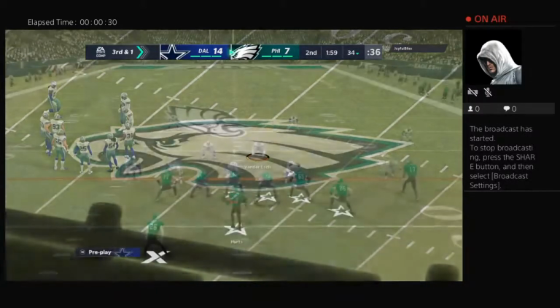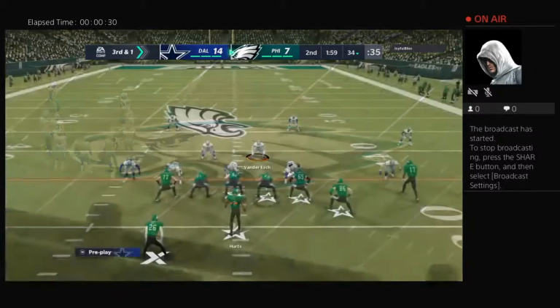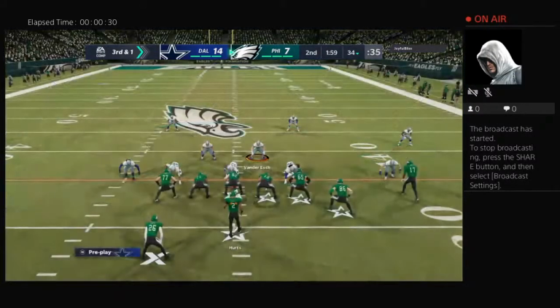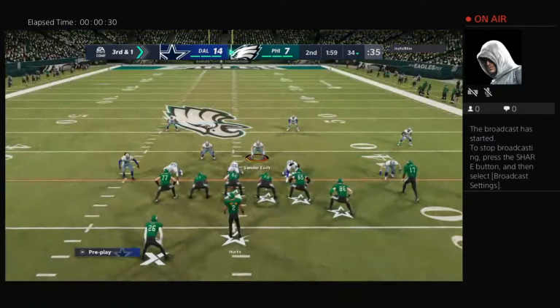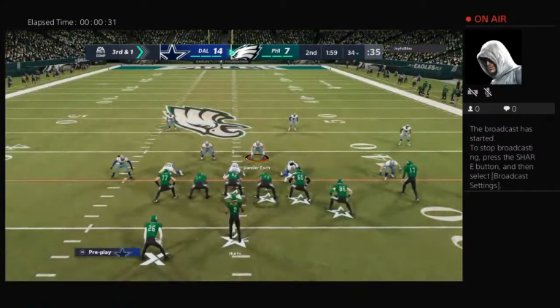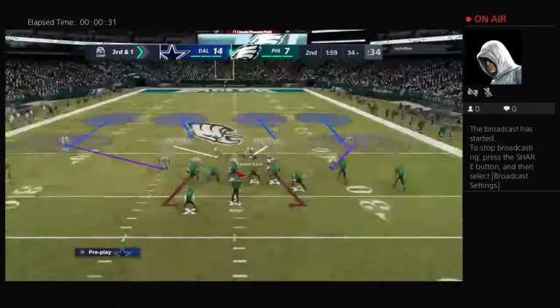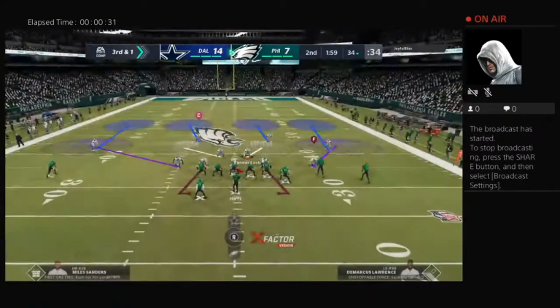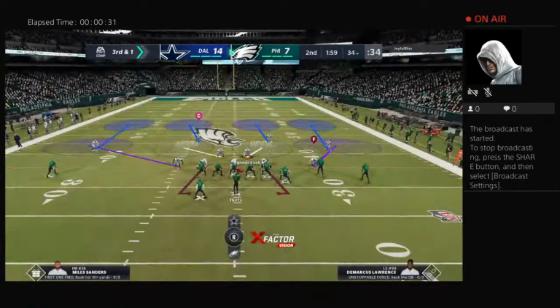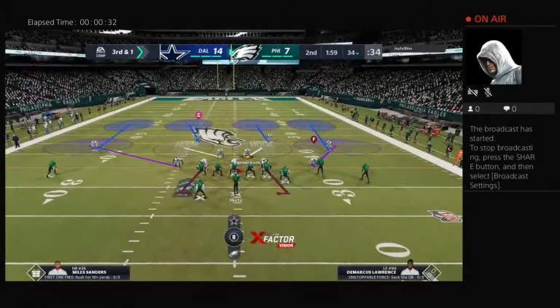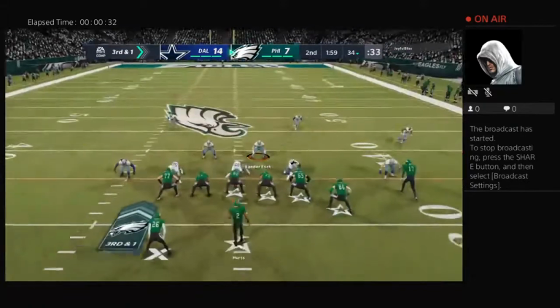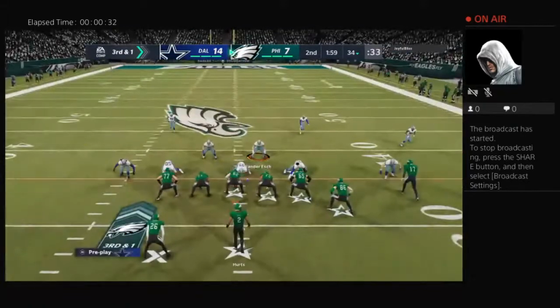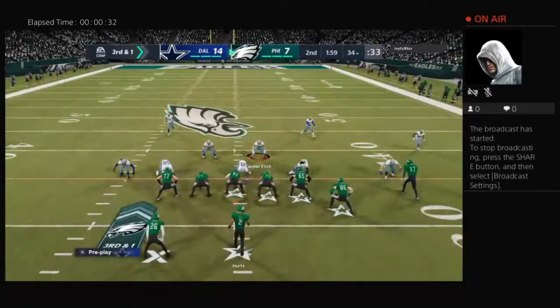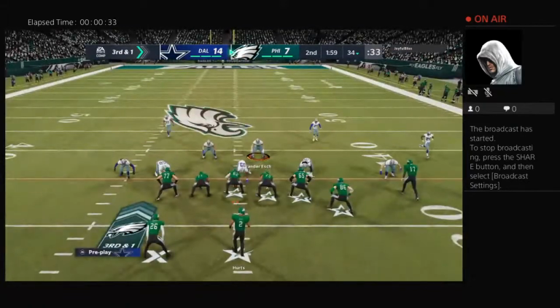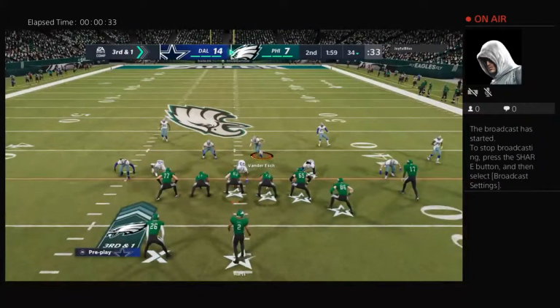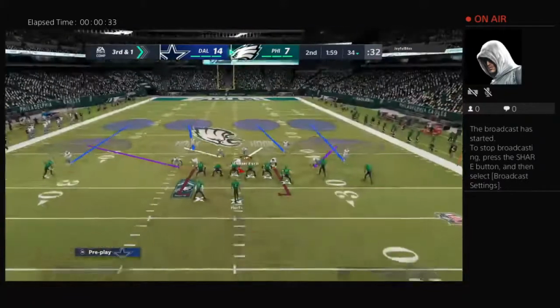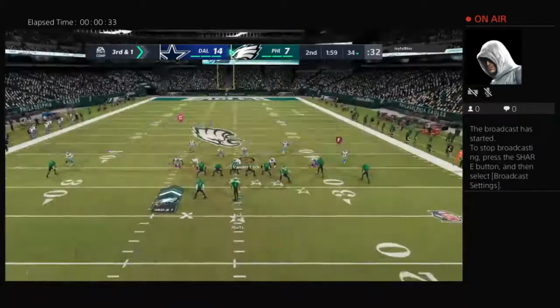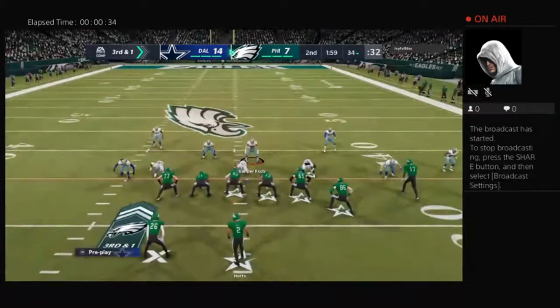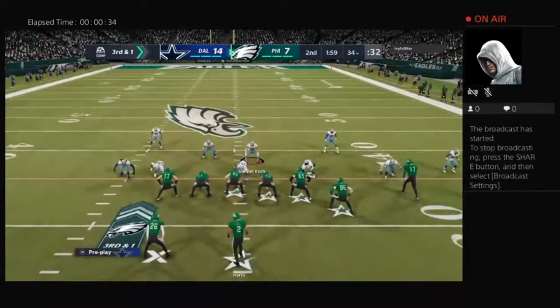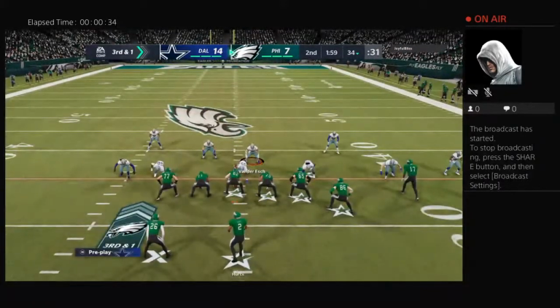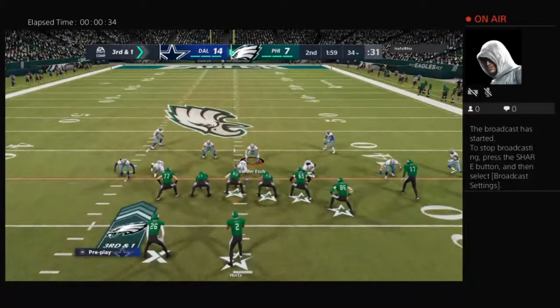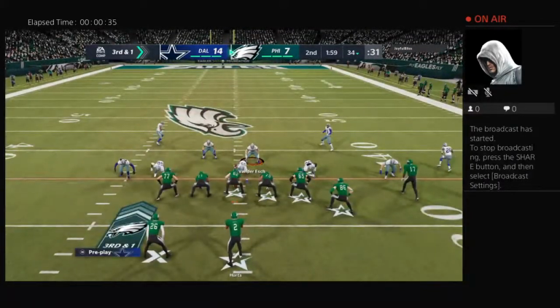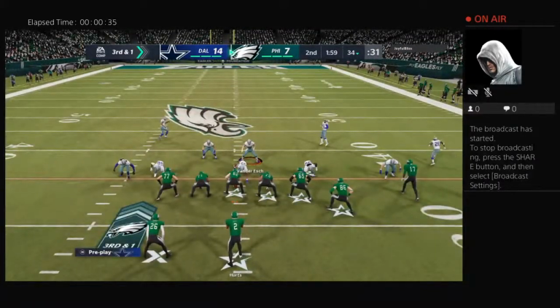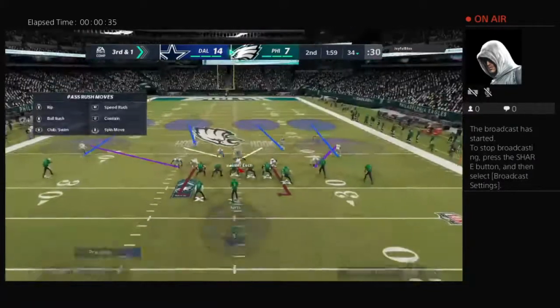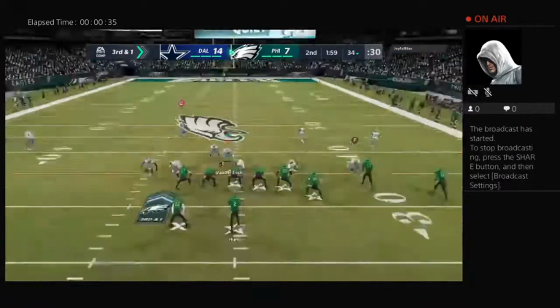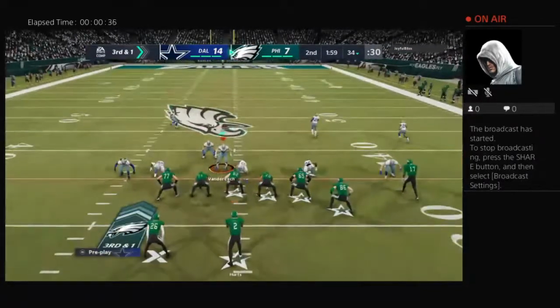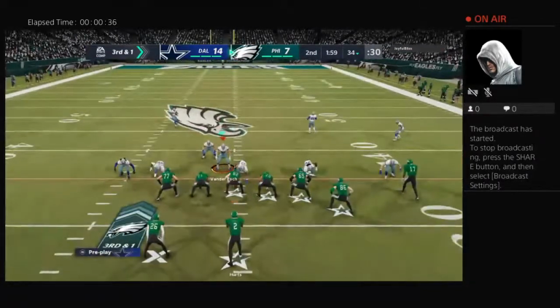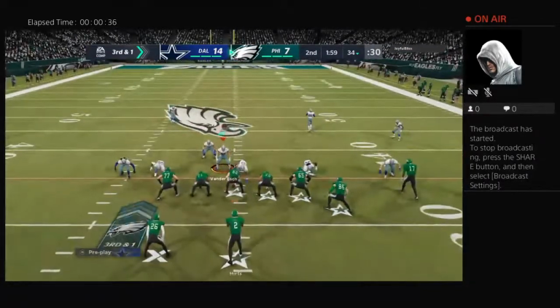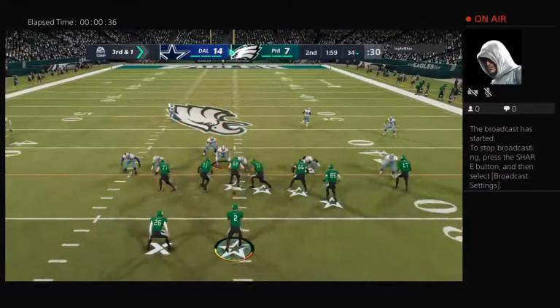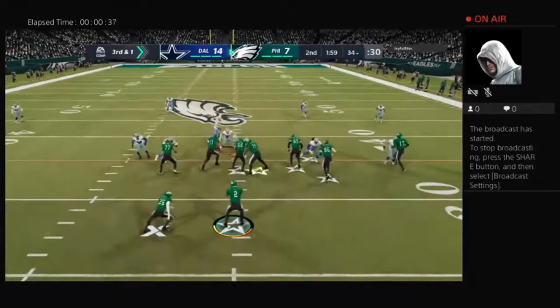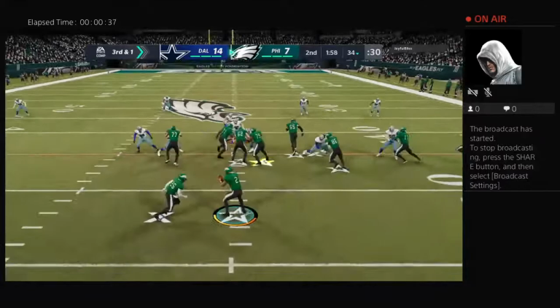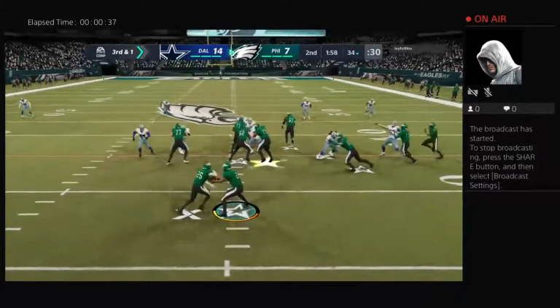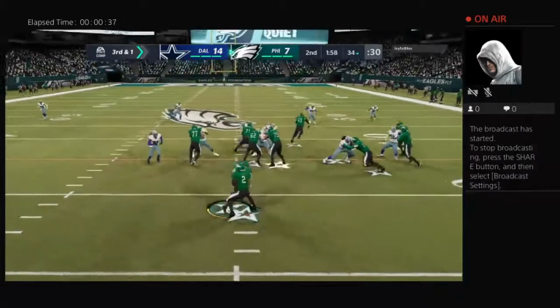Coming up in a couple of minutes, we'll get you to Jonathan Coachman in Orlando. The coach will have stats and scores from earlier today in the NFL.